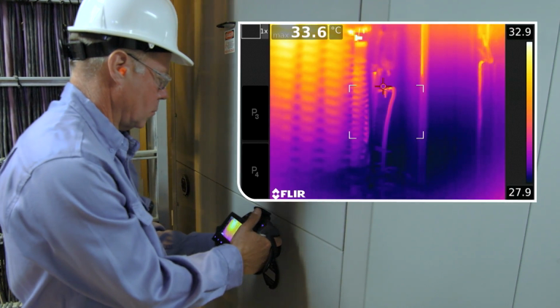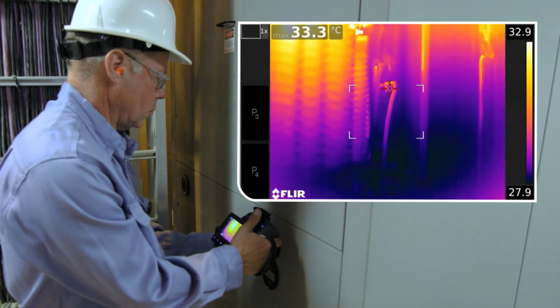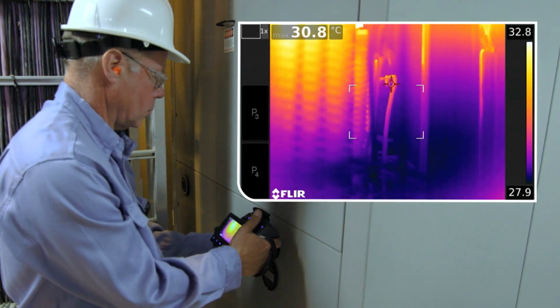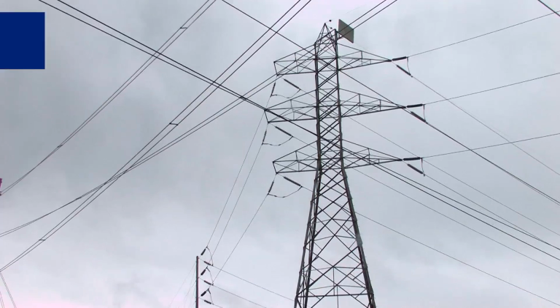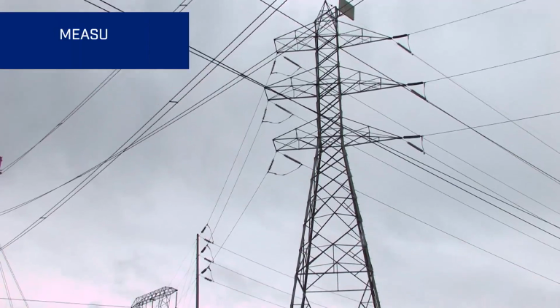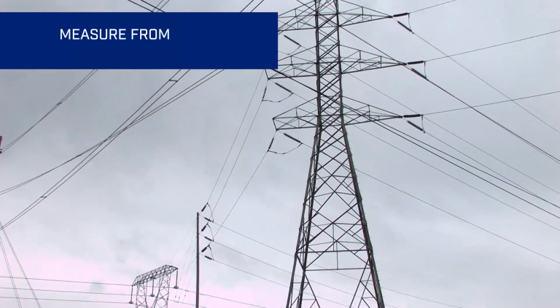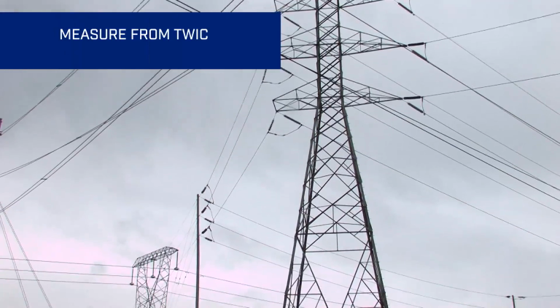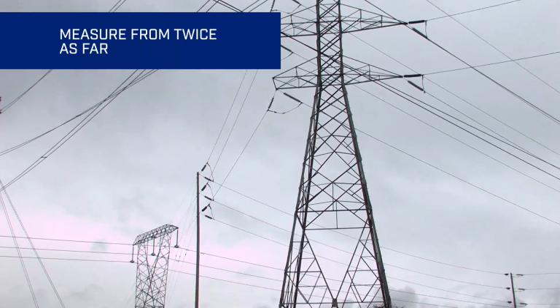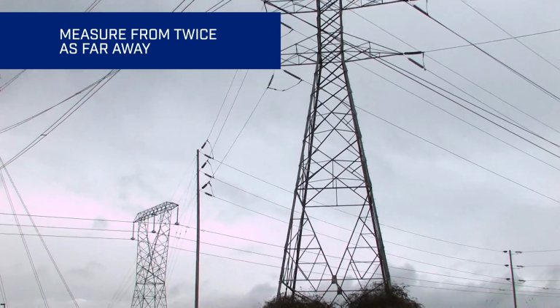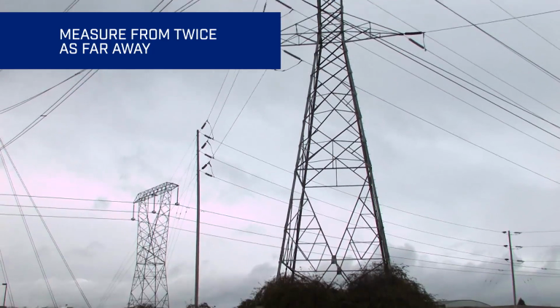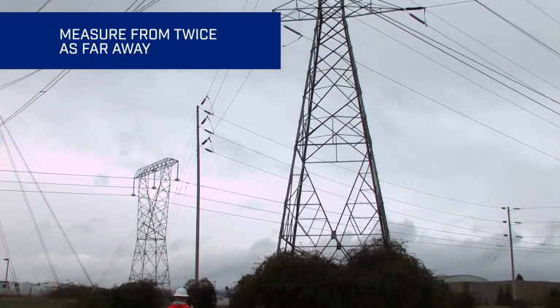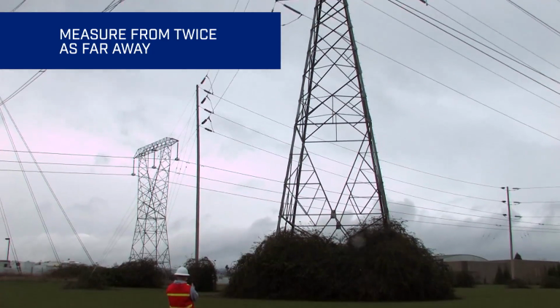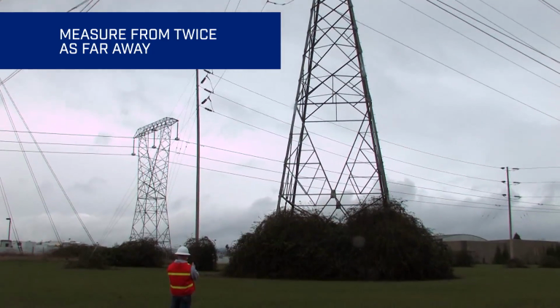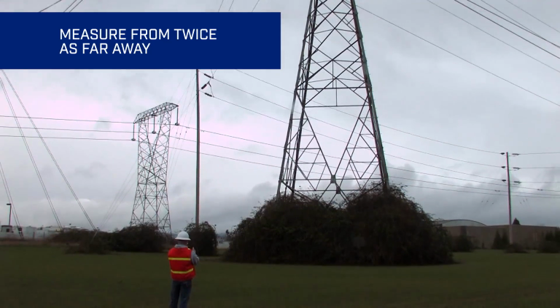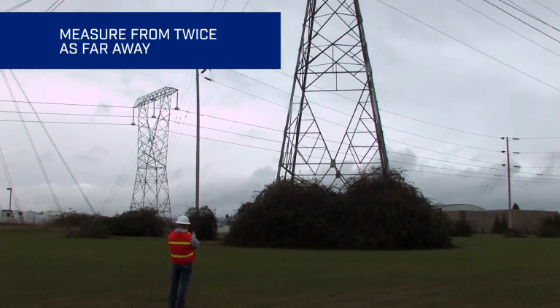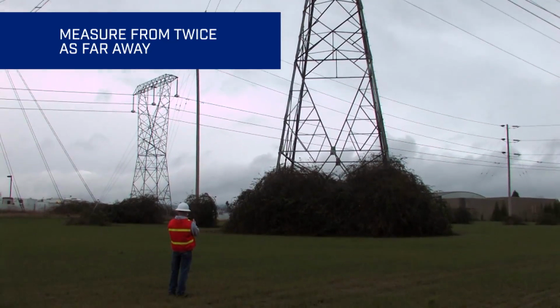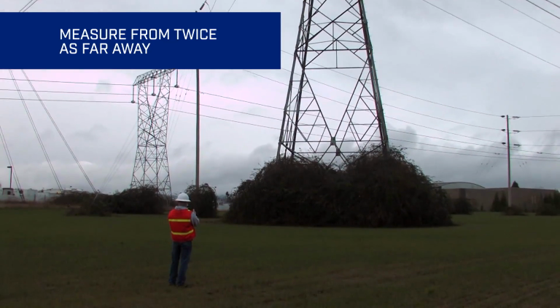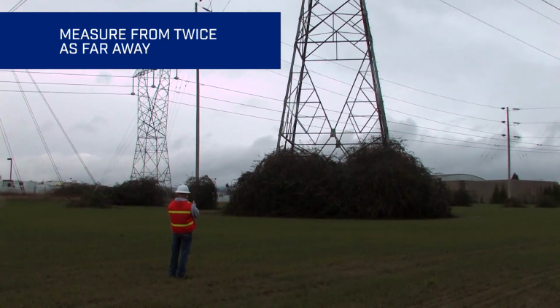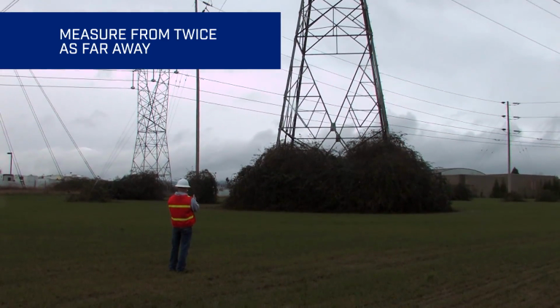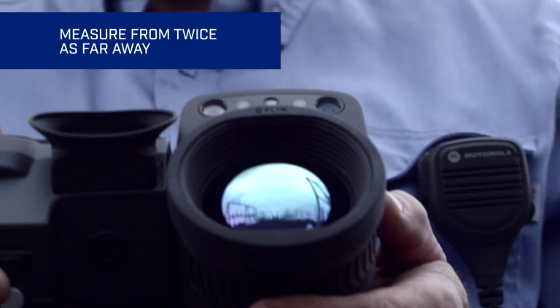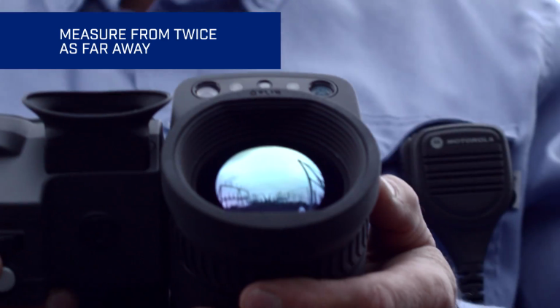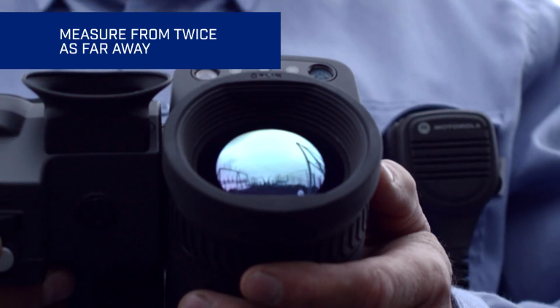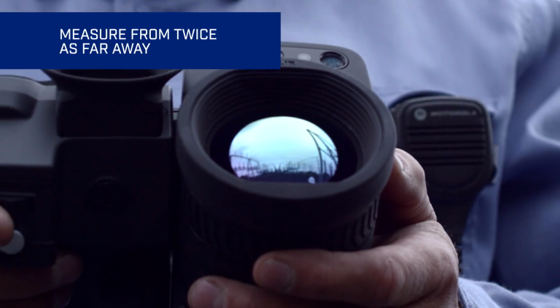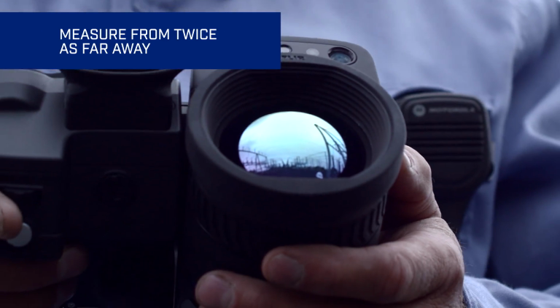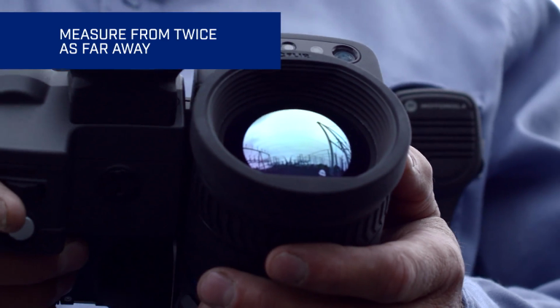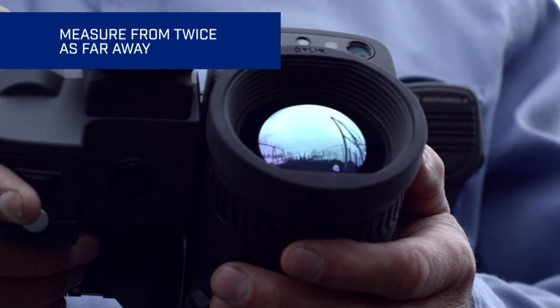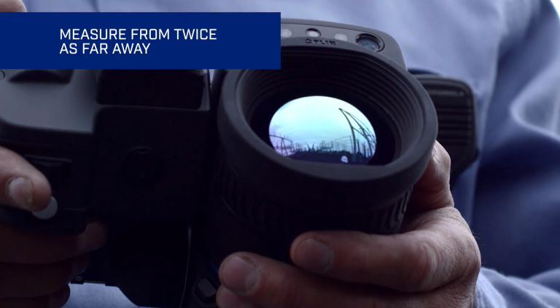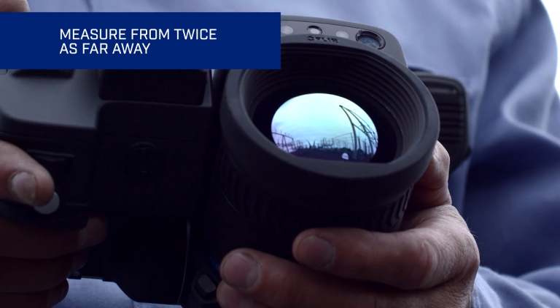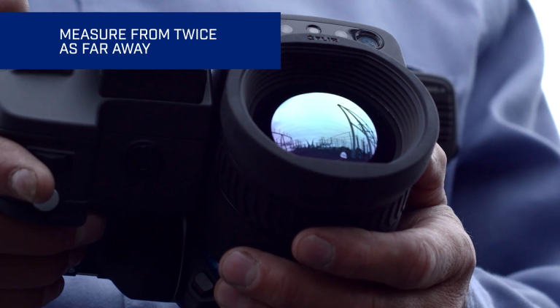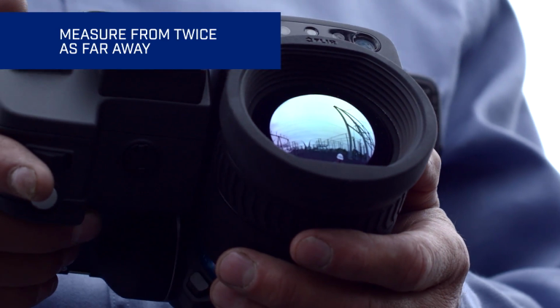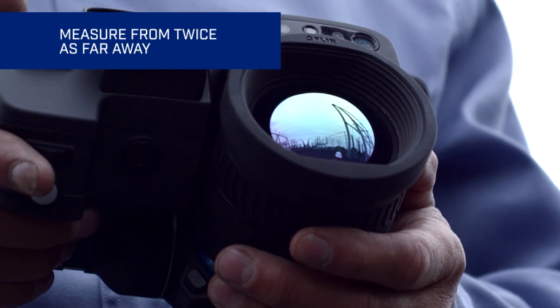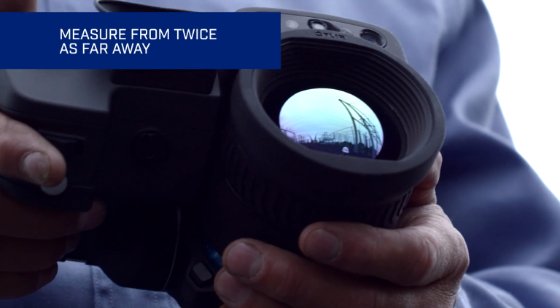In fact, they can help you capture accurate temperature readings from twice as far away compared to previous lenses.